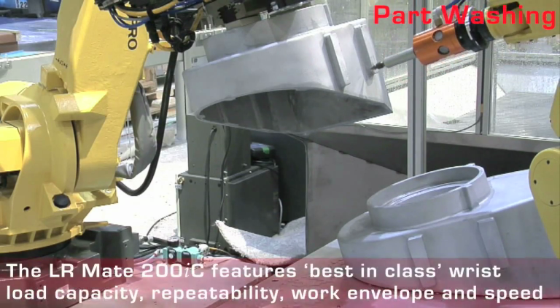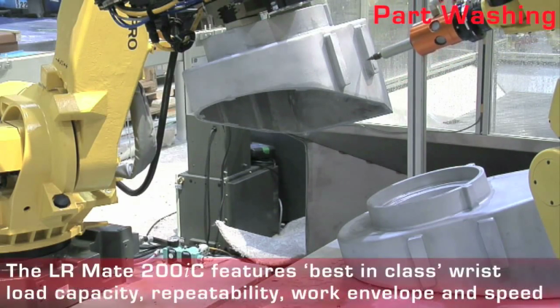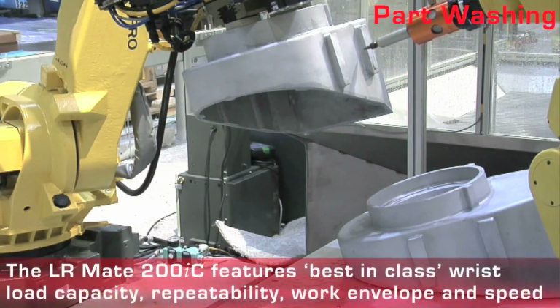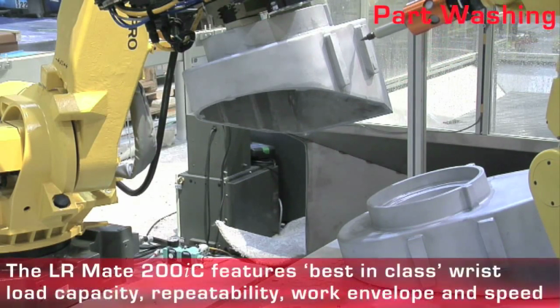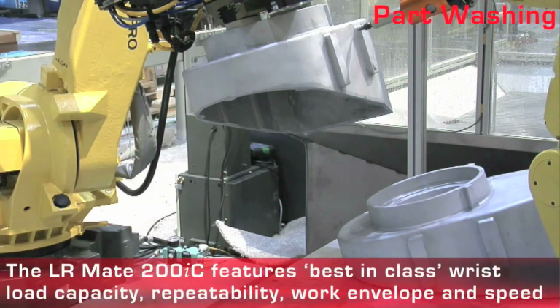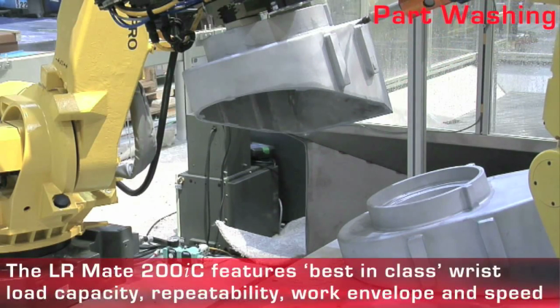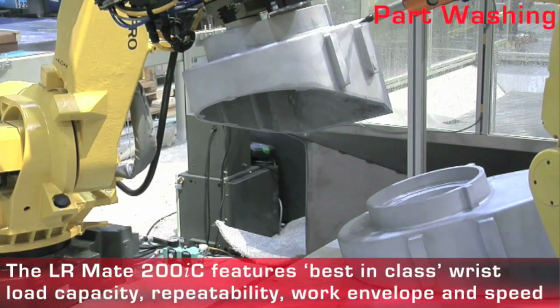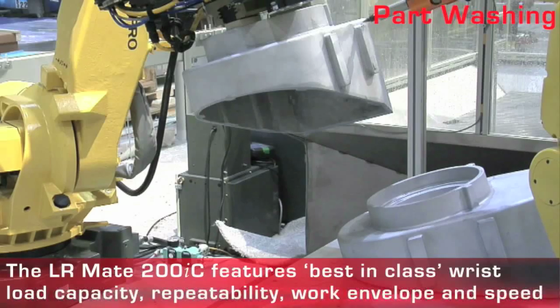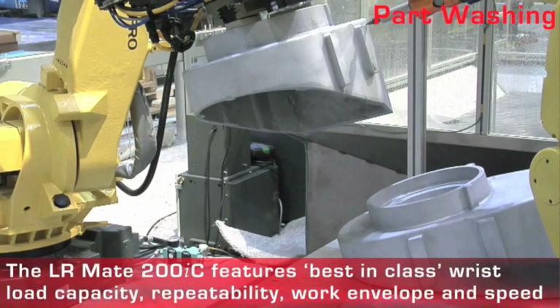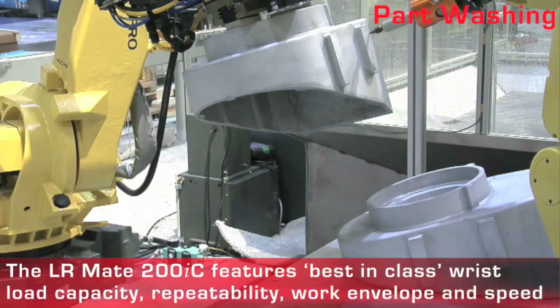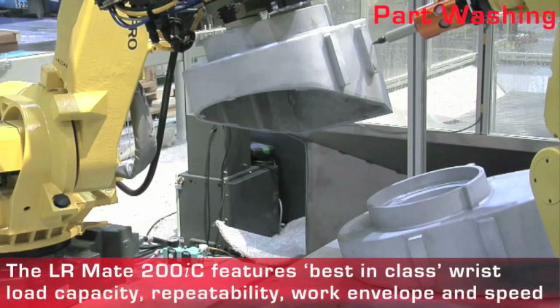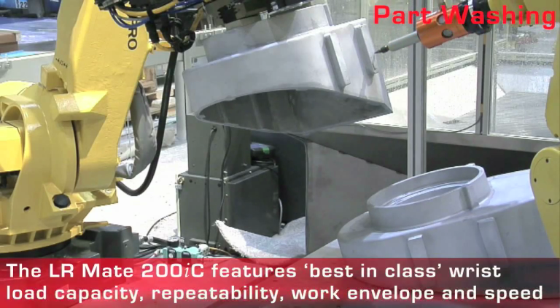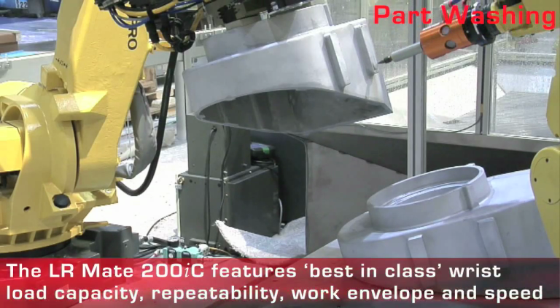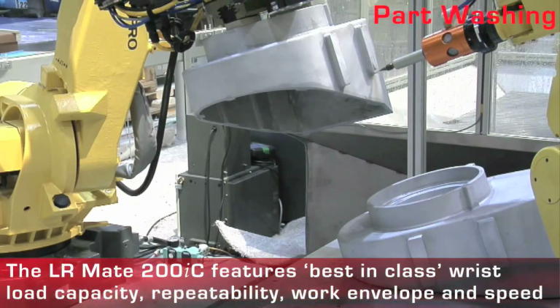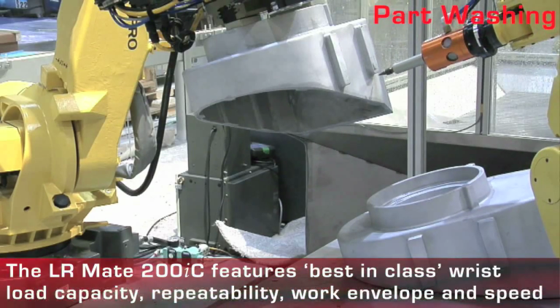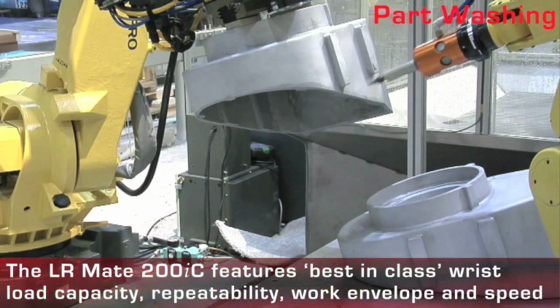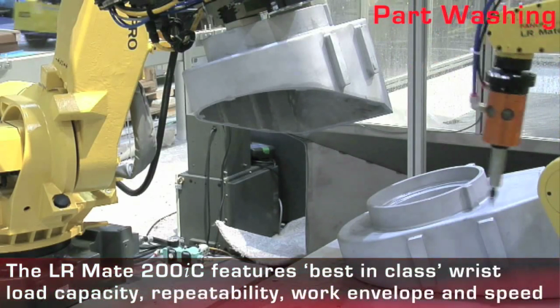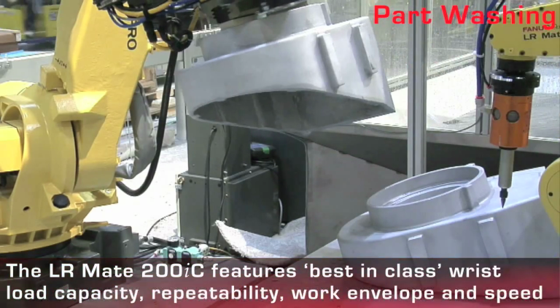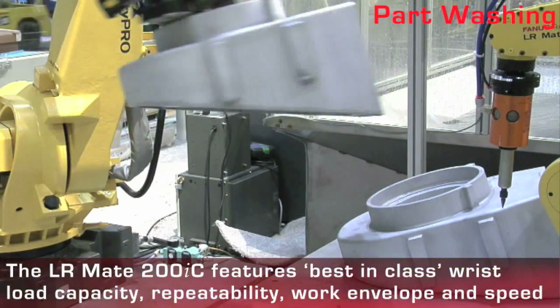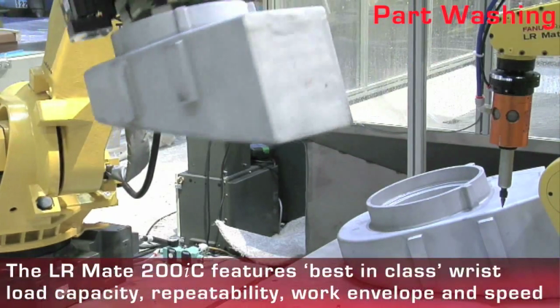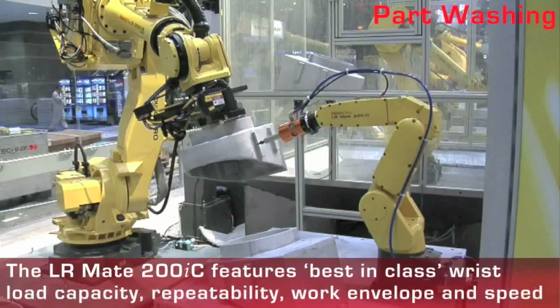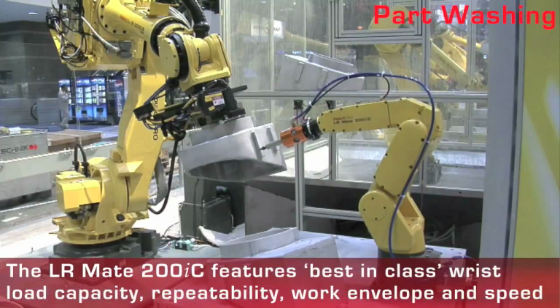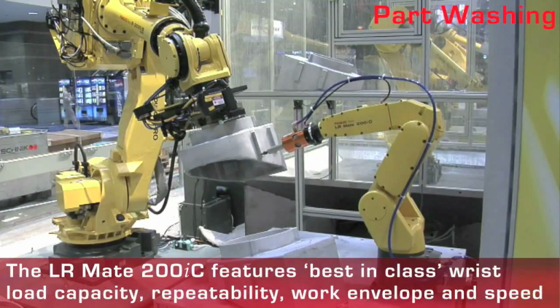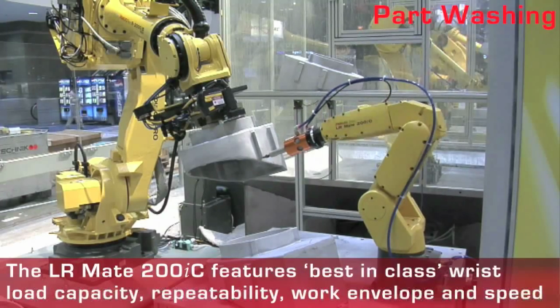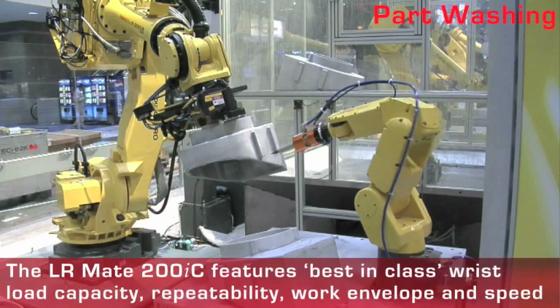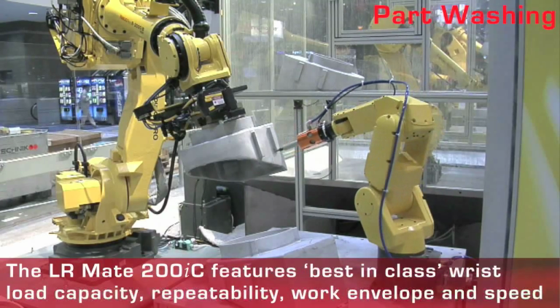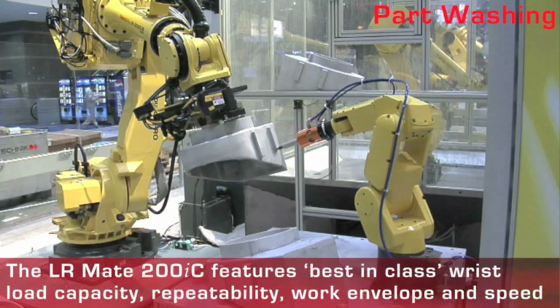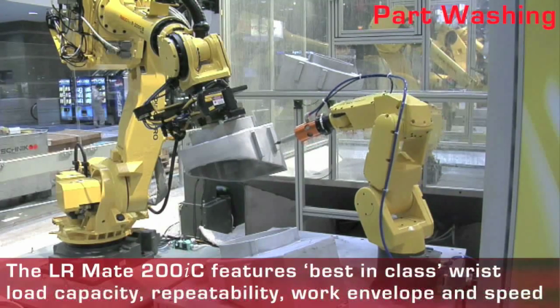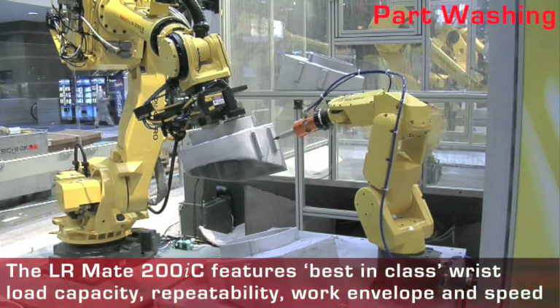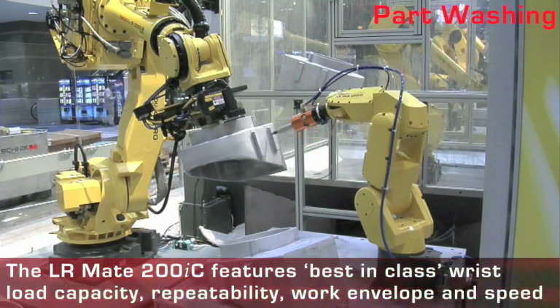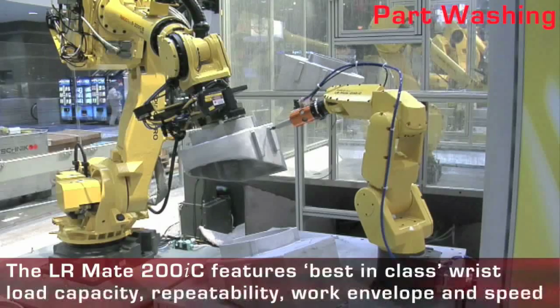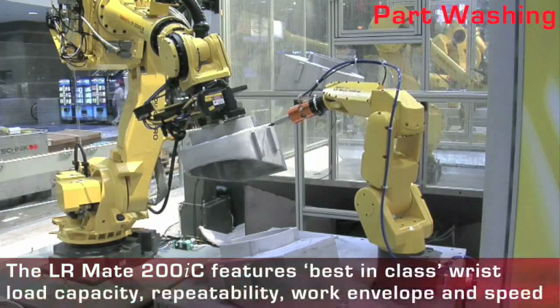The LRMate 200IC has many best-in-class features including wrist load capacity, repeatability, work envelope, and speed.